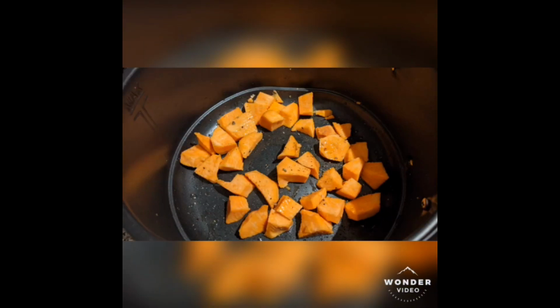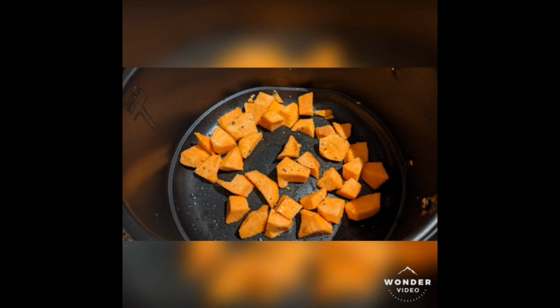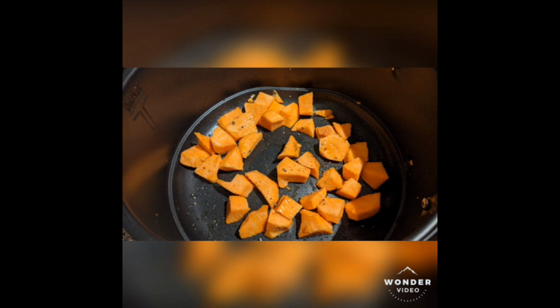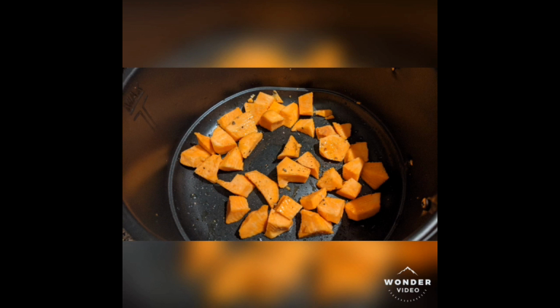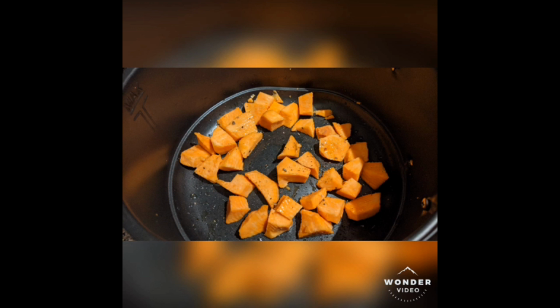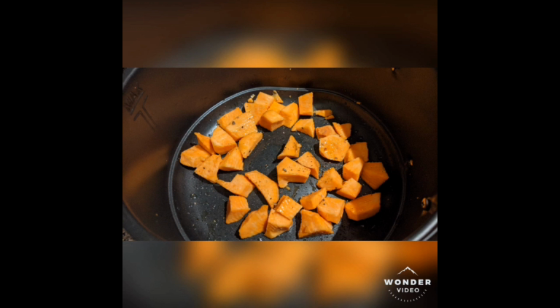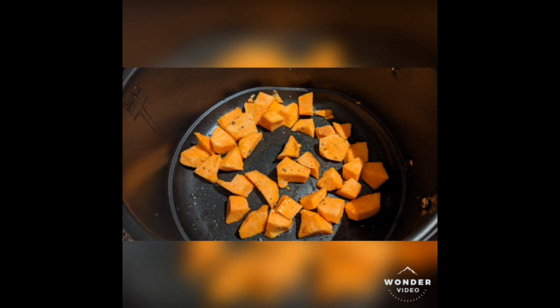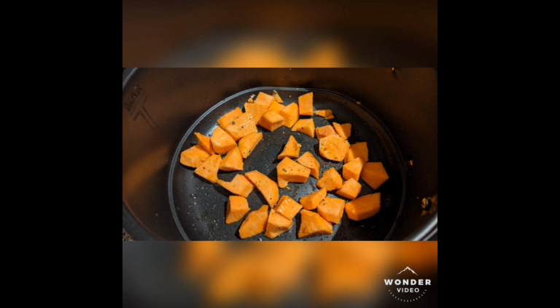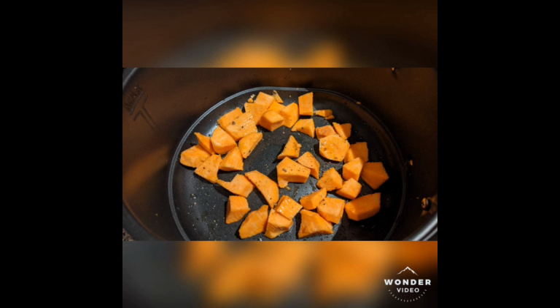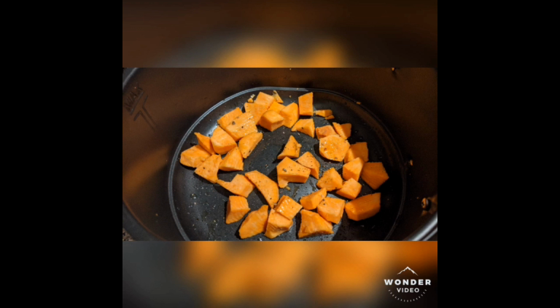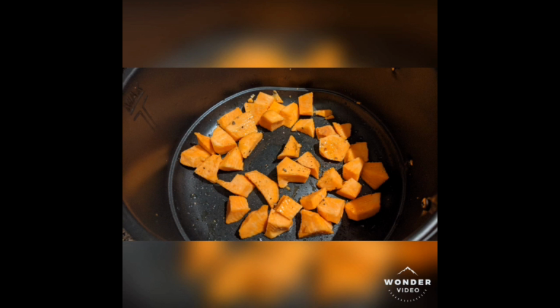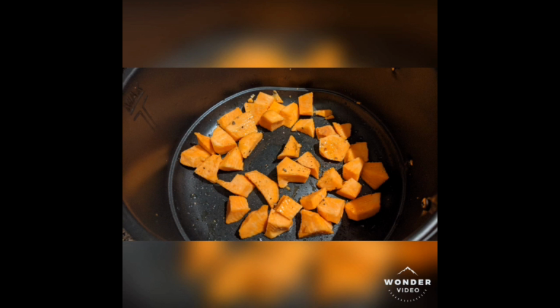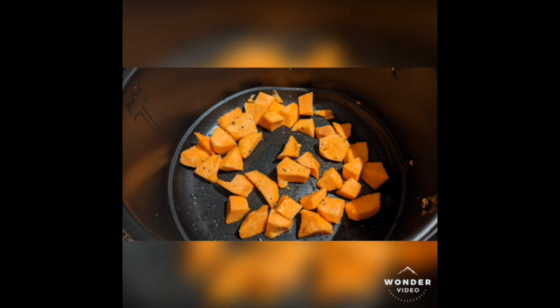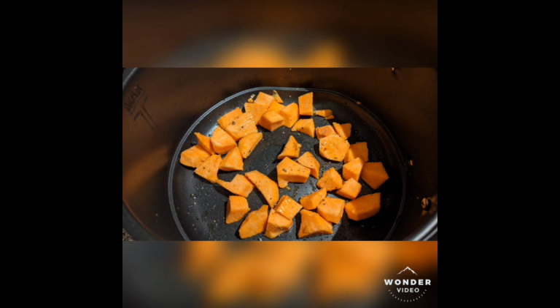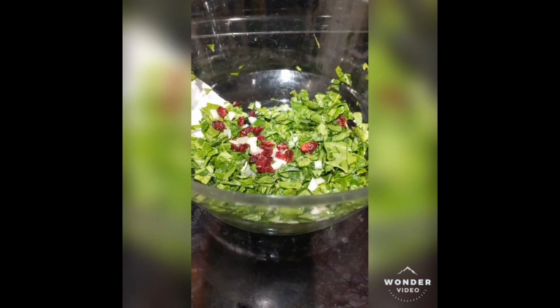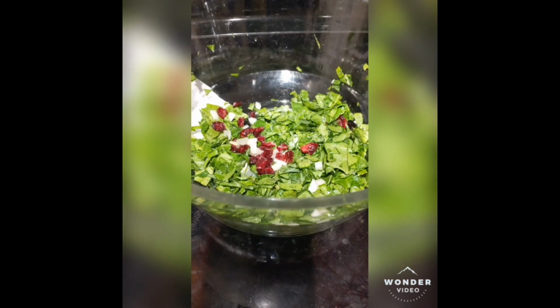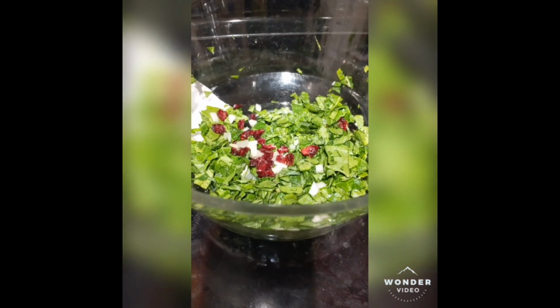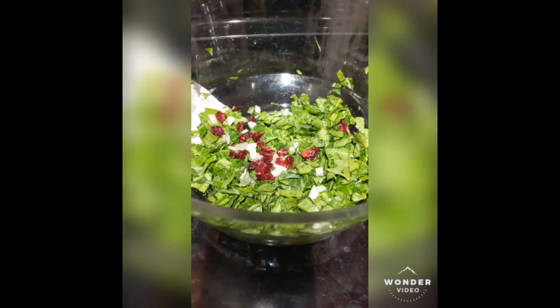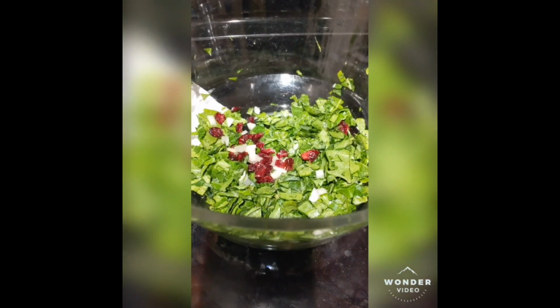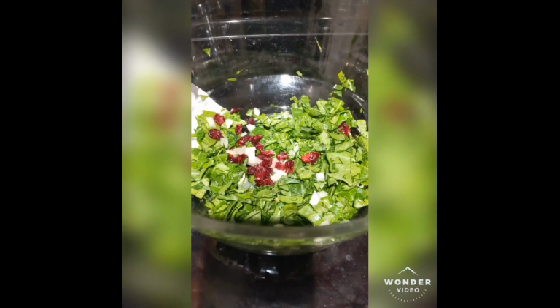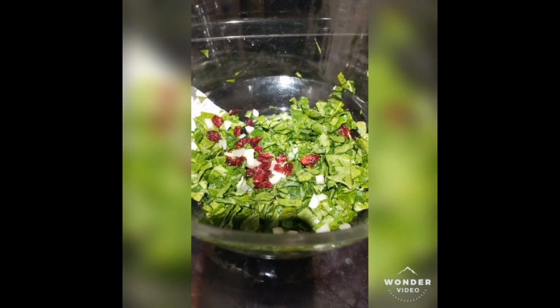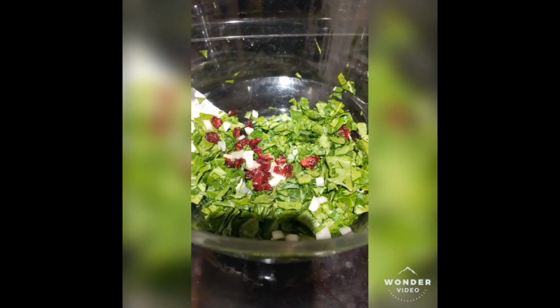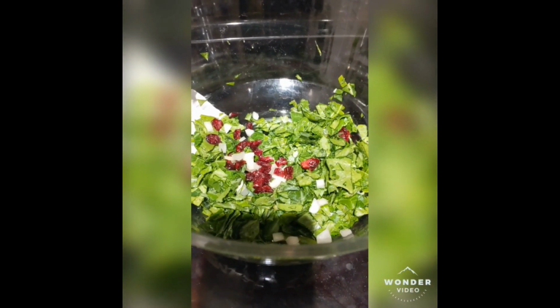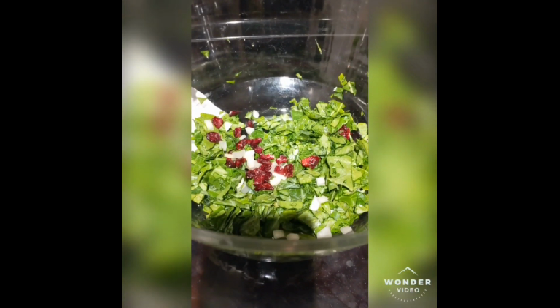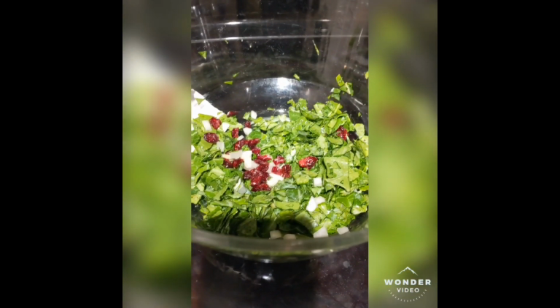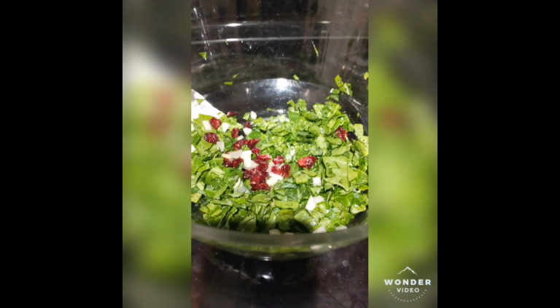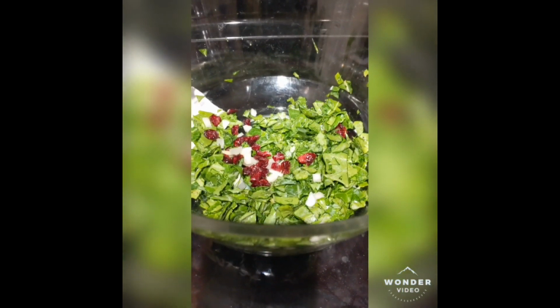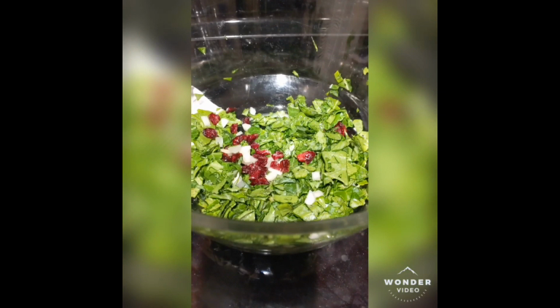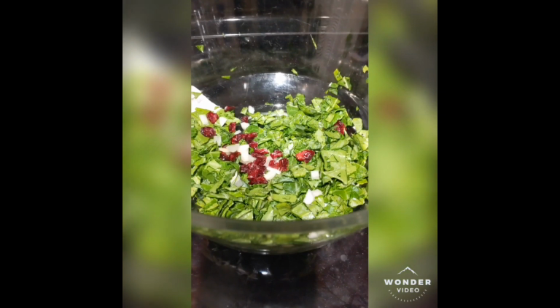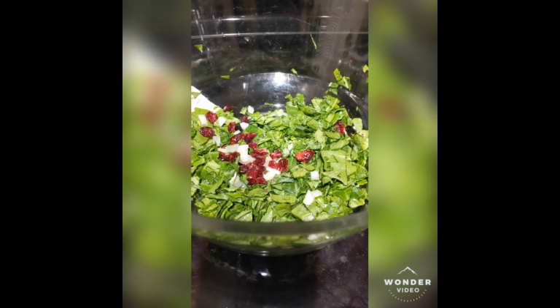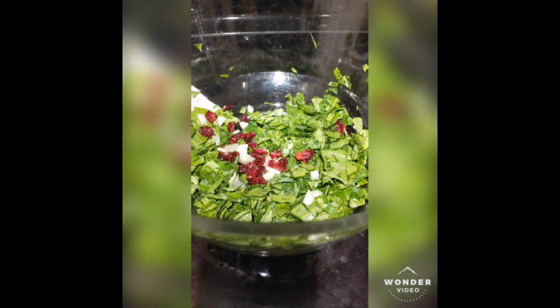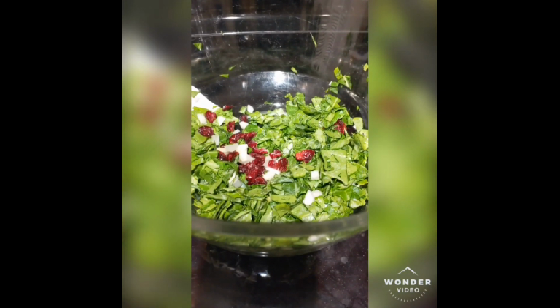Chop it up into crouton-sized pieces, salt and pepper, and then throw it either in the air fryer or you can throw it in the oven.